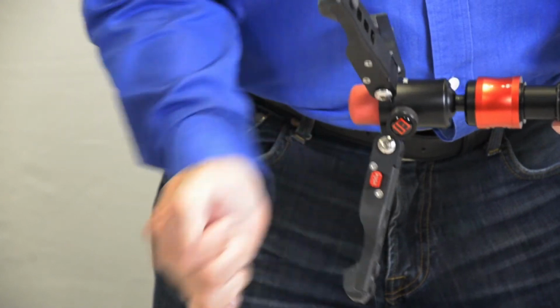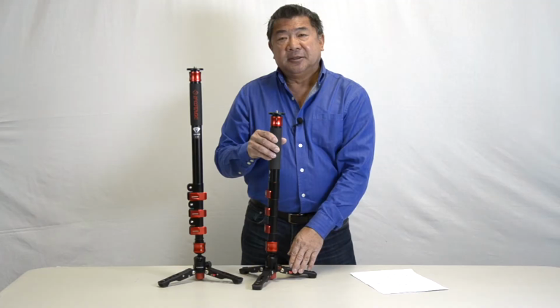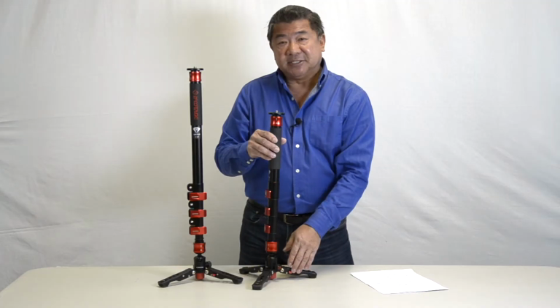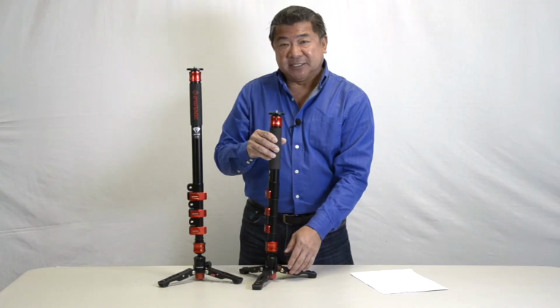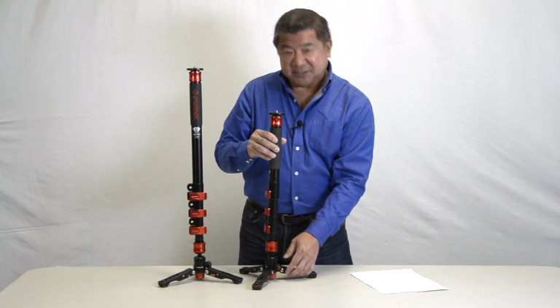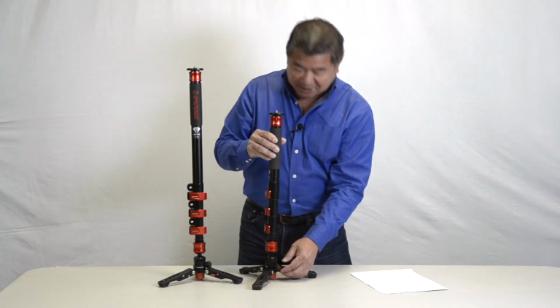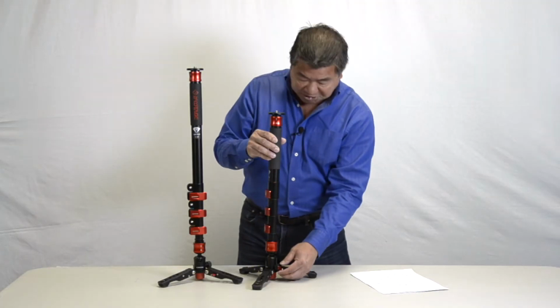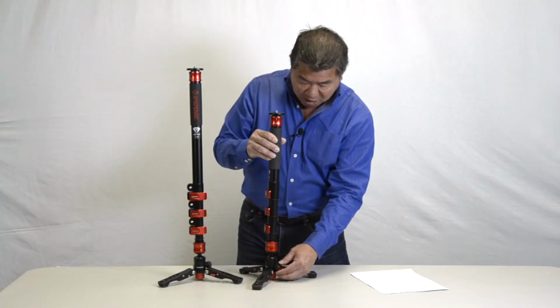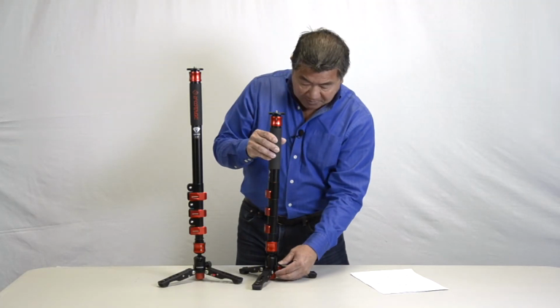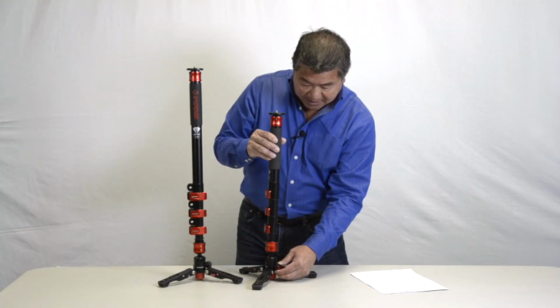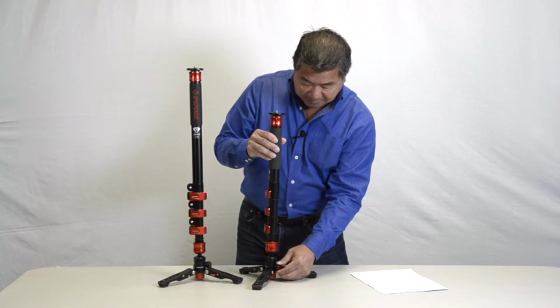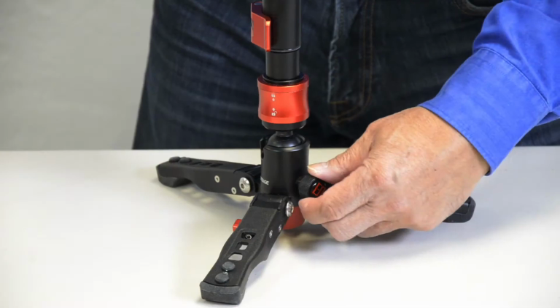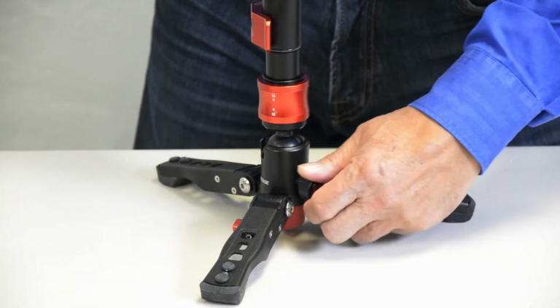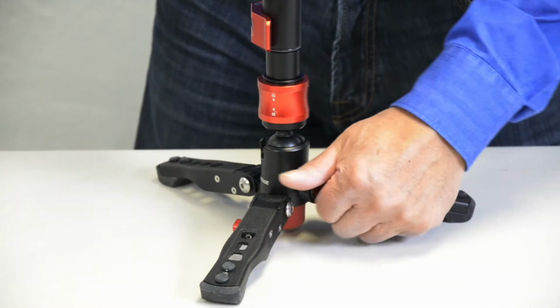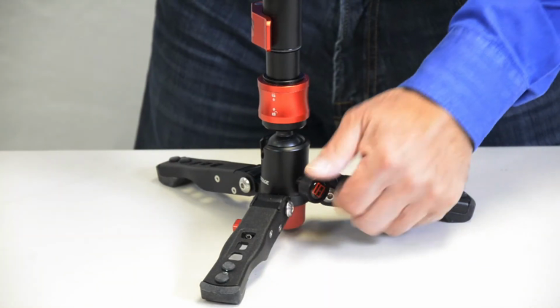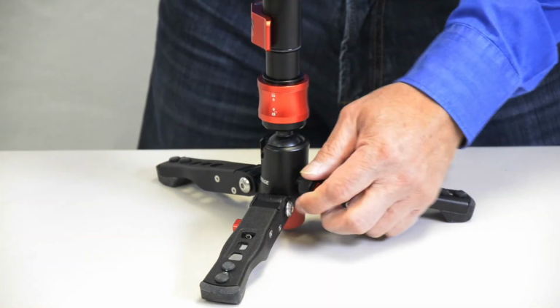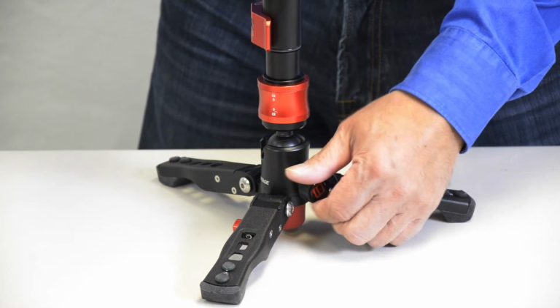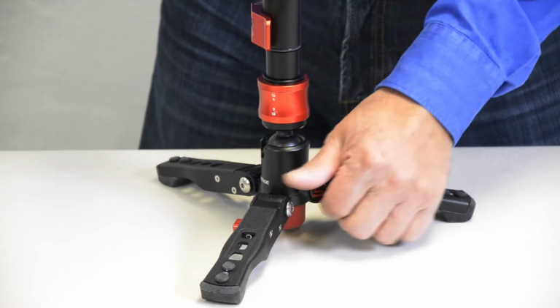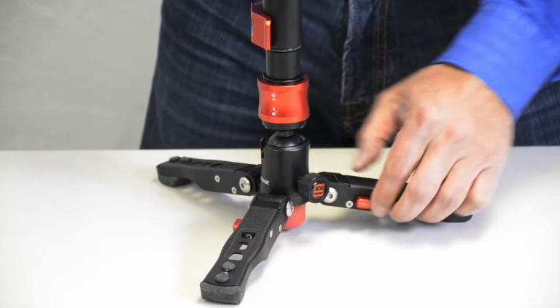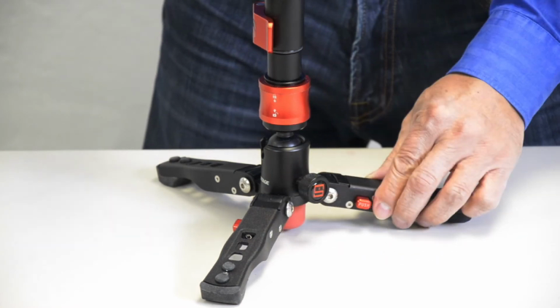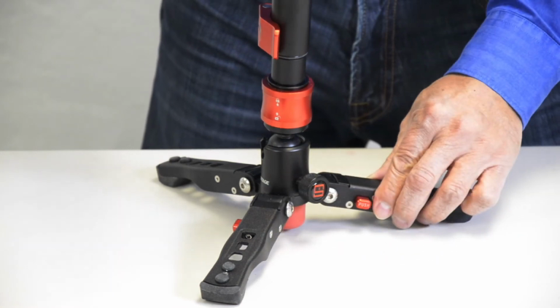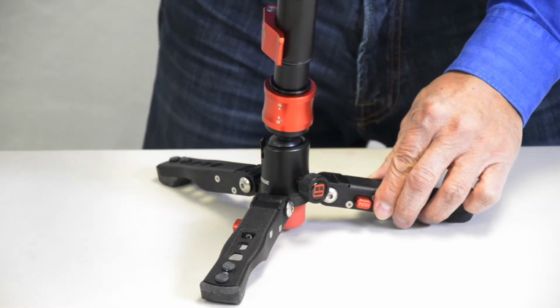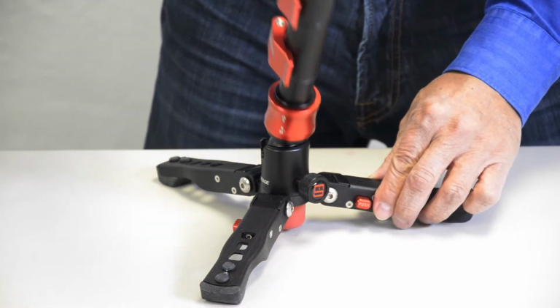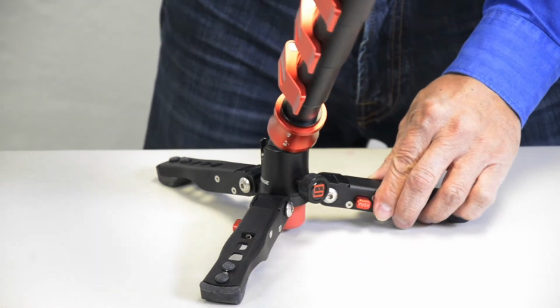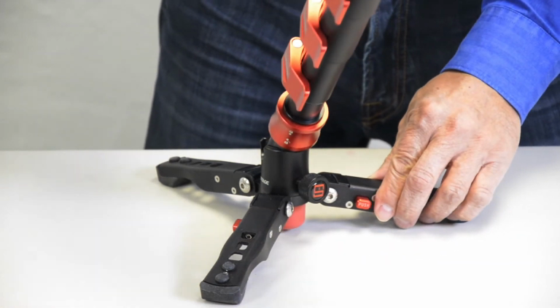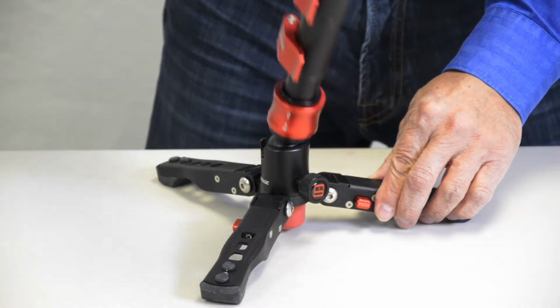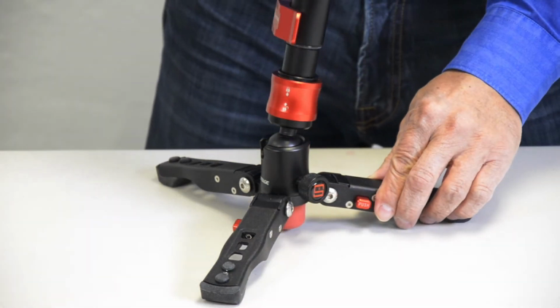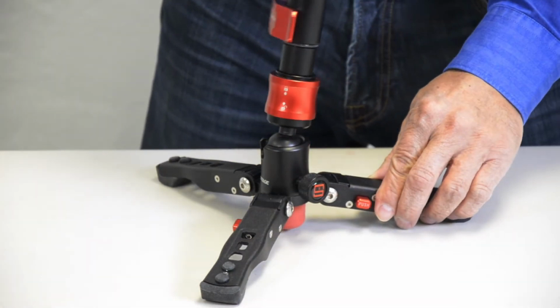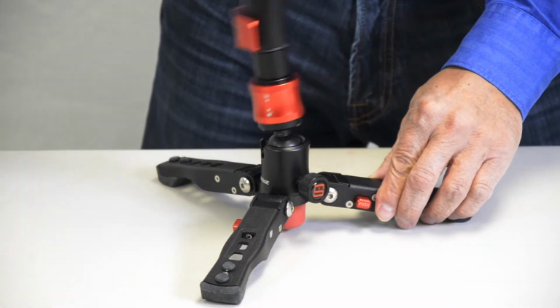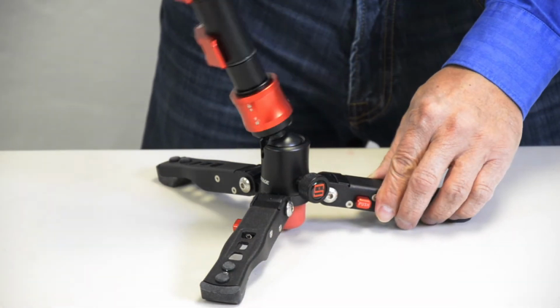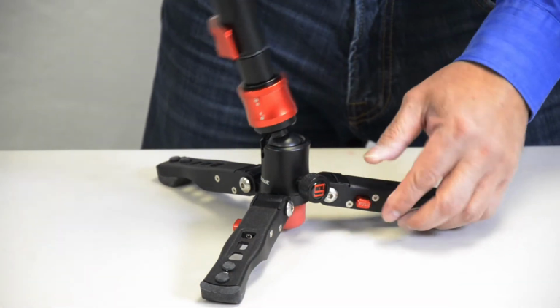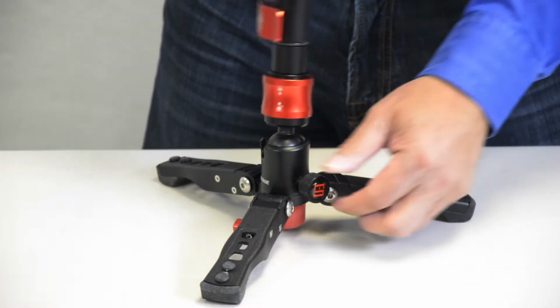There is a tilt tension knob at the base of the tripod which adjusts the tension needed to tilt the monopod.